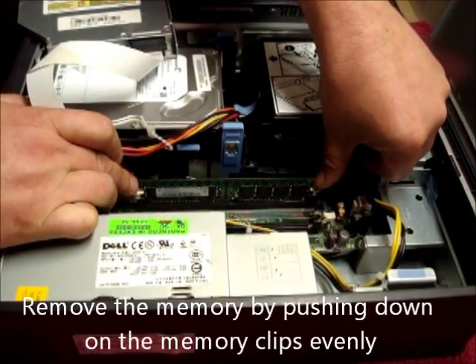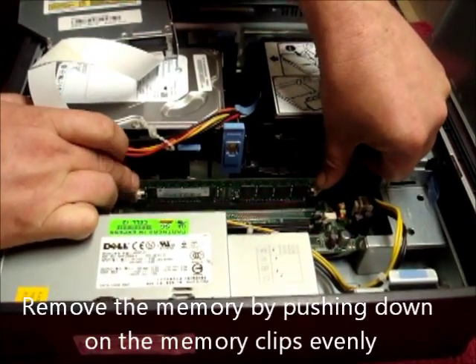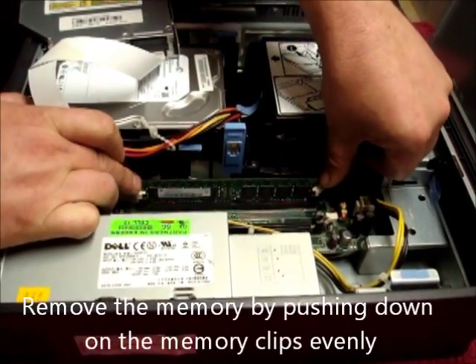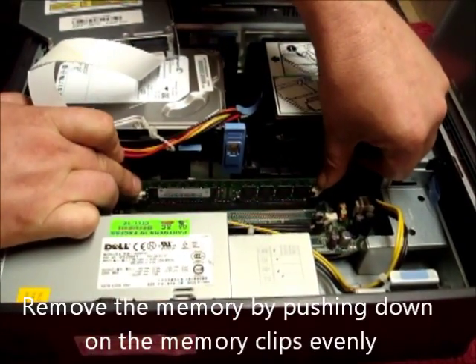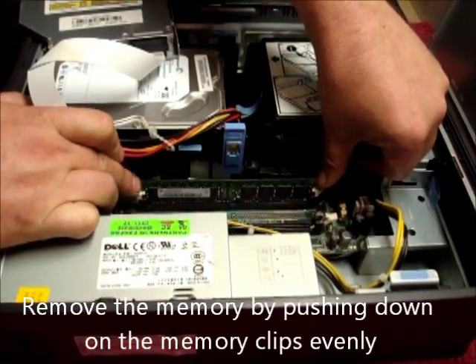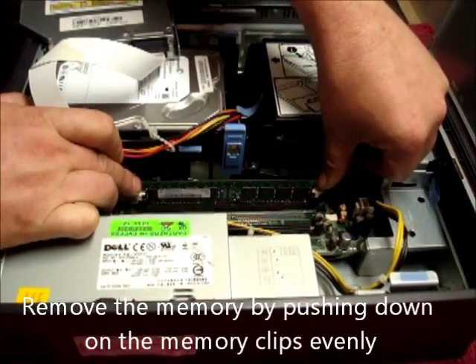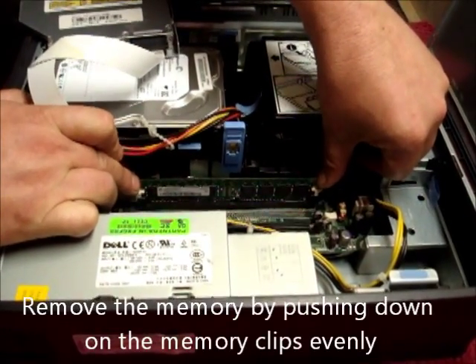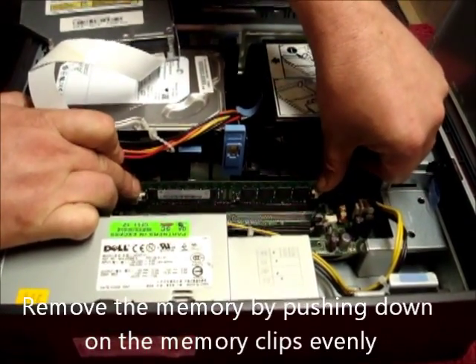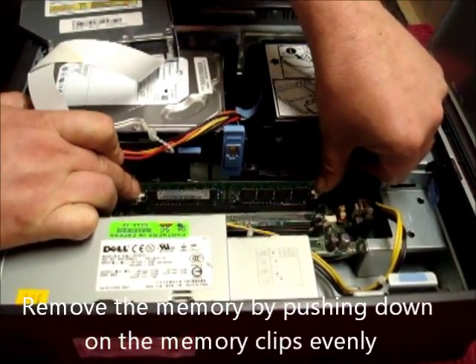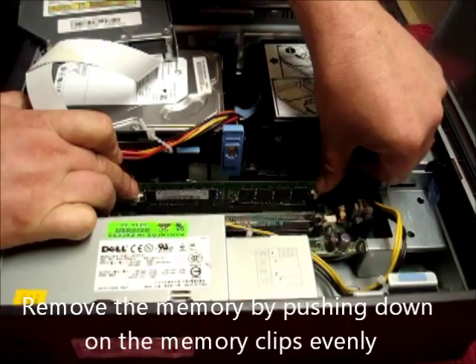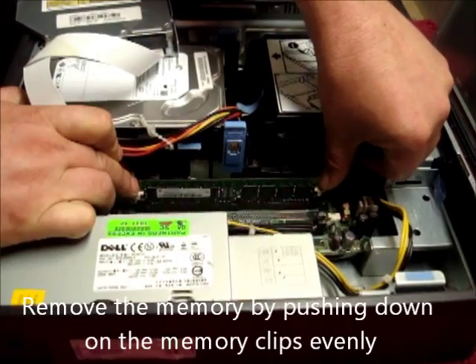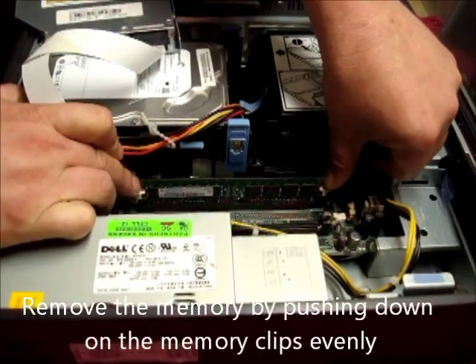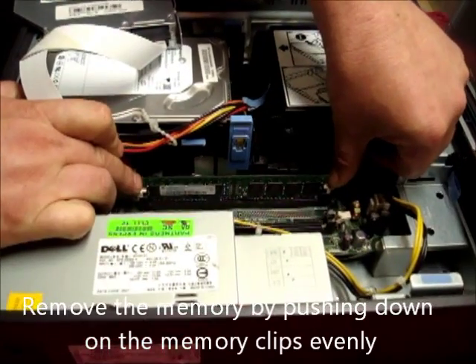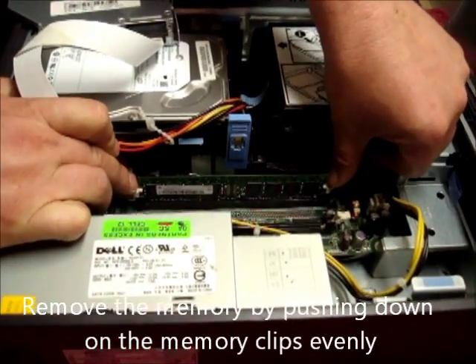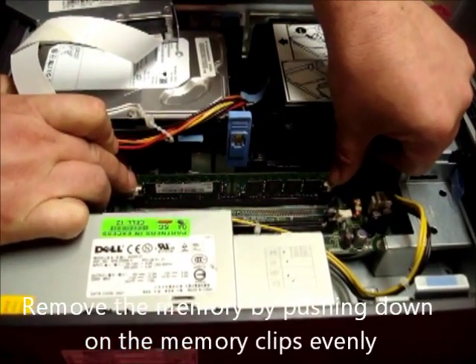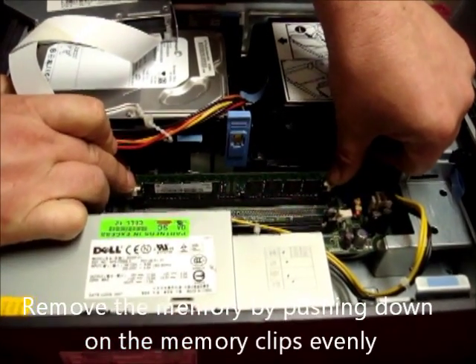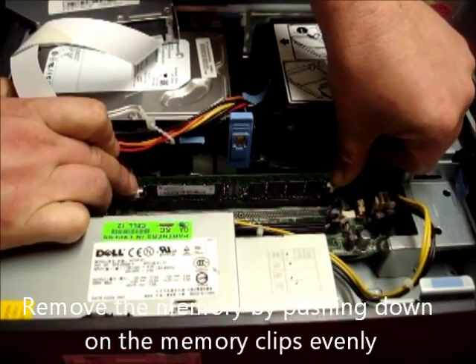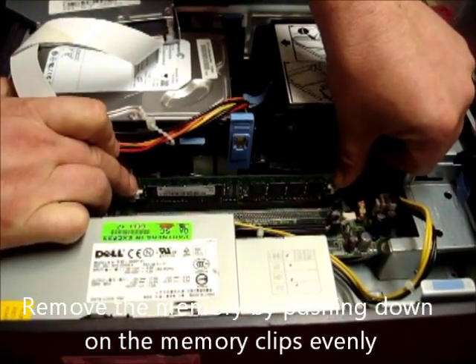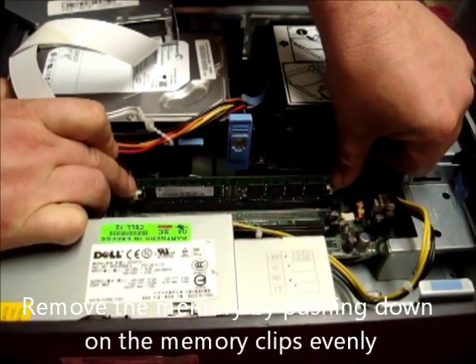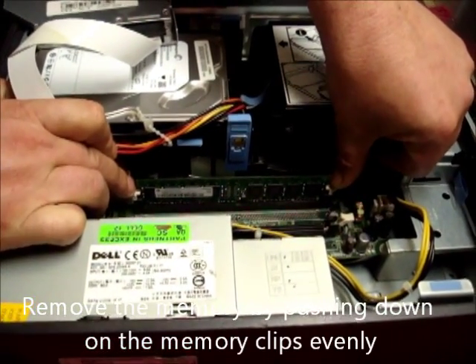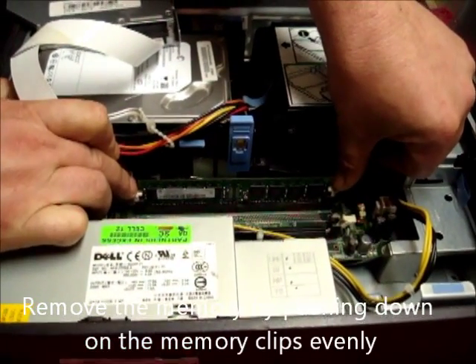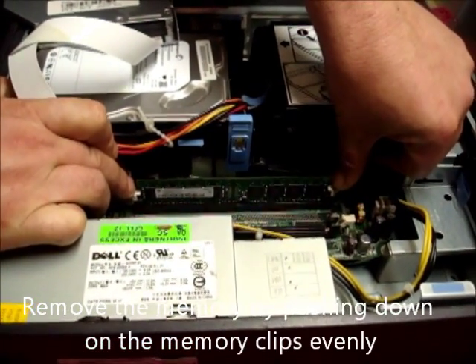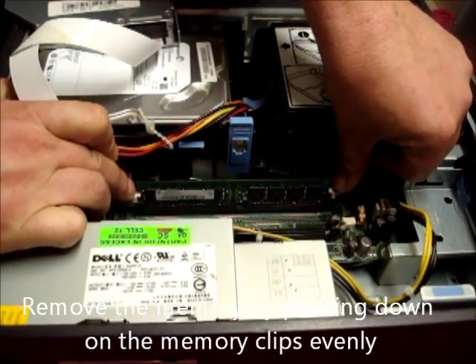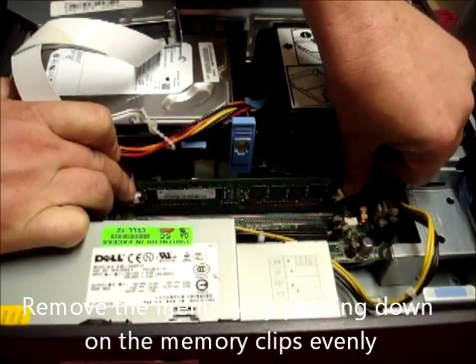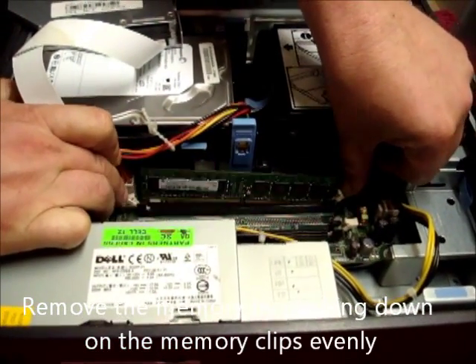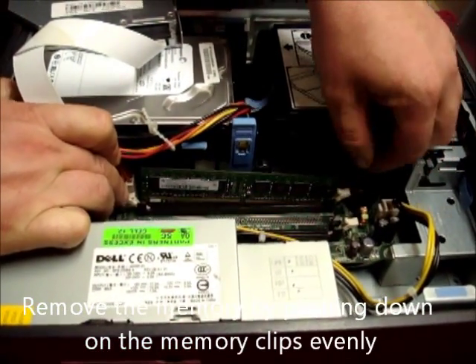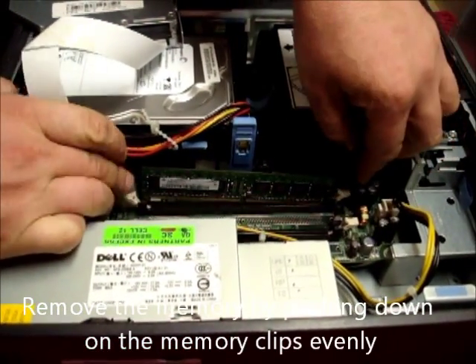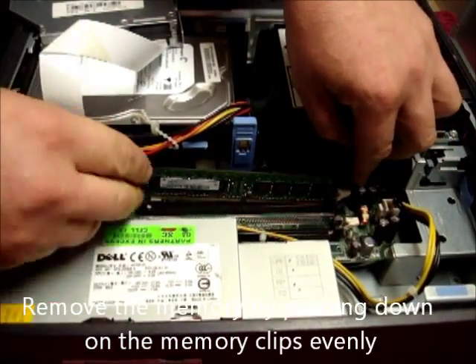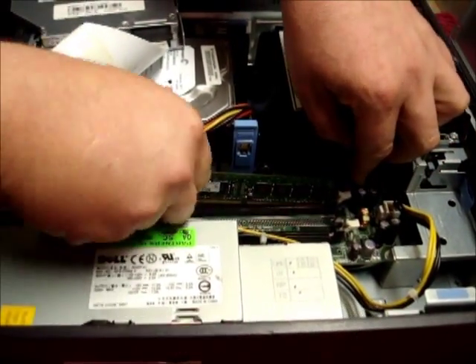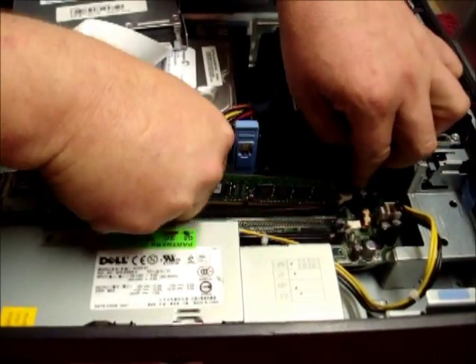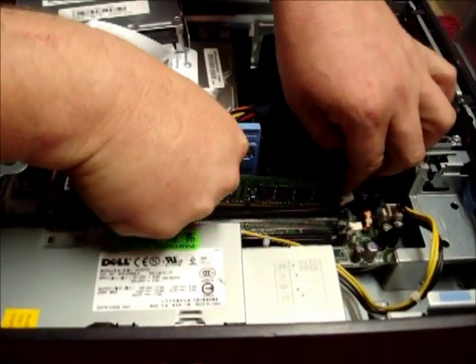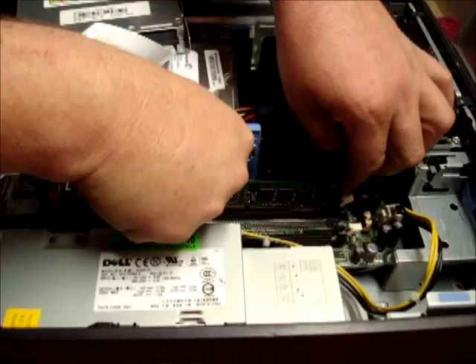Removing the RAM. Push down the two RAM retaining clips either side and the memory will pop out.